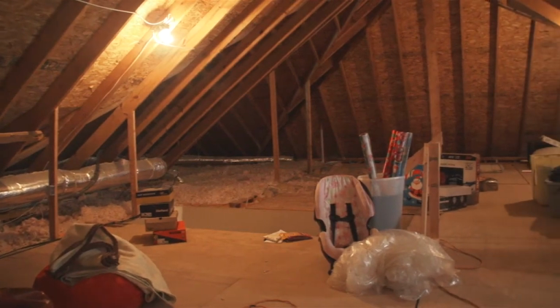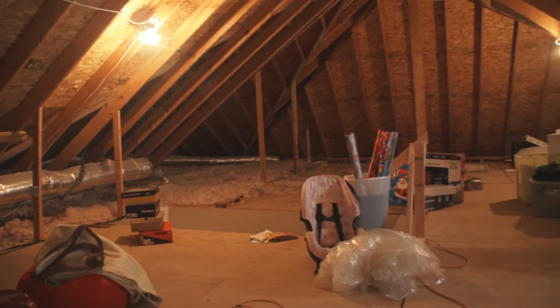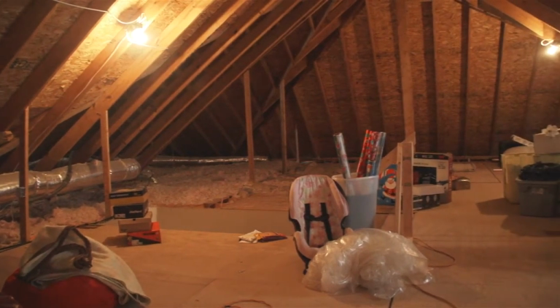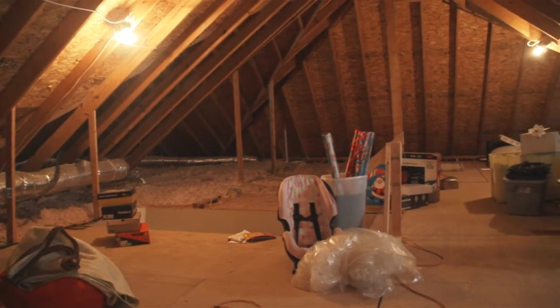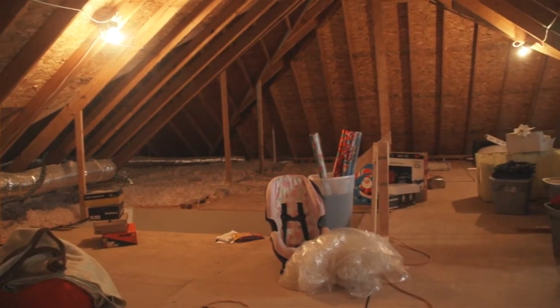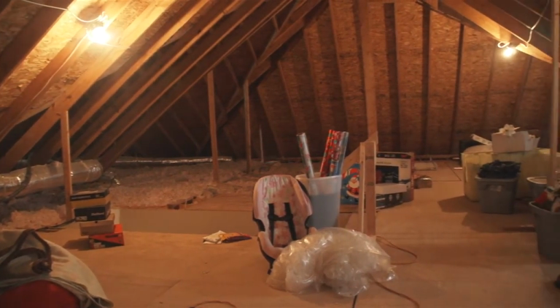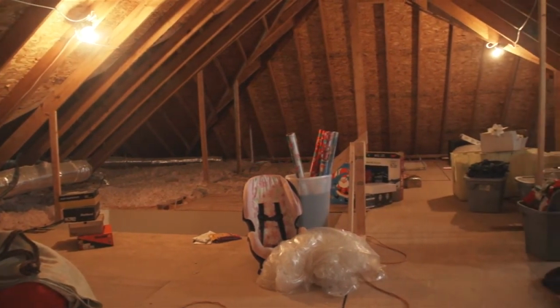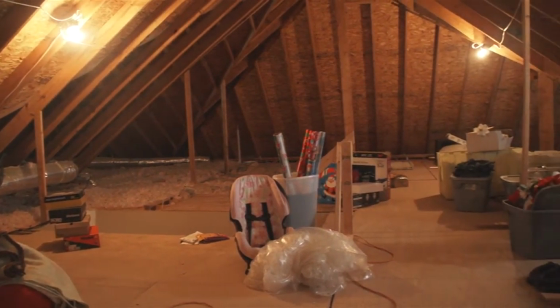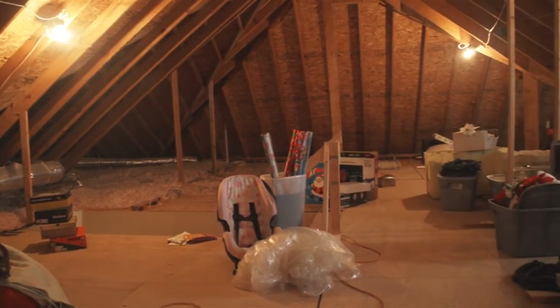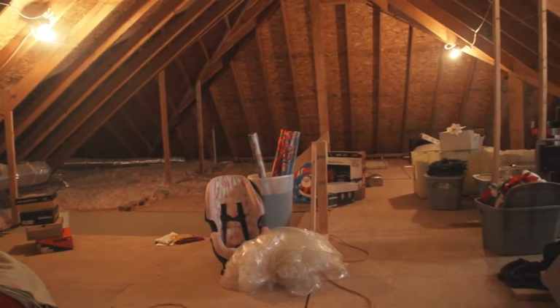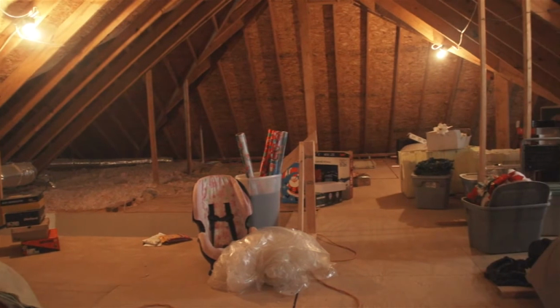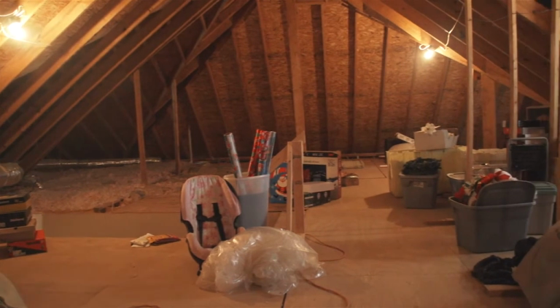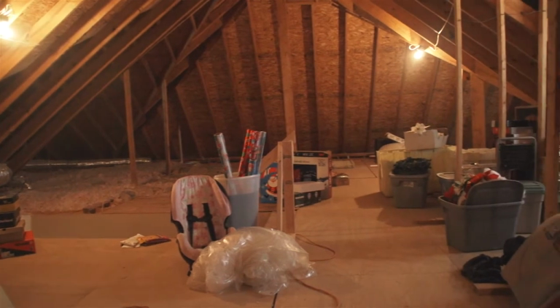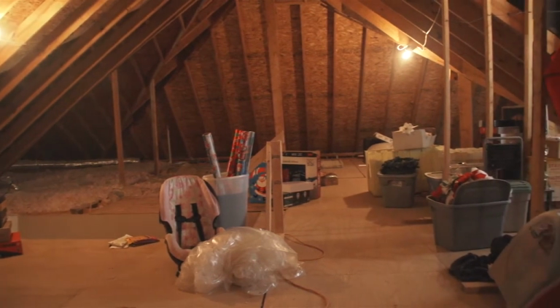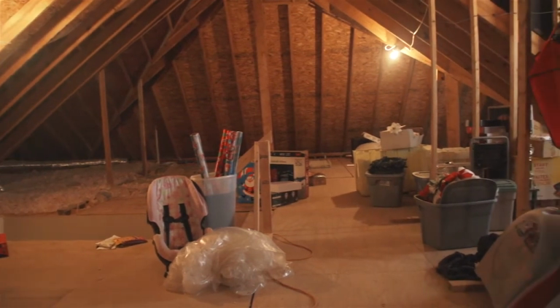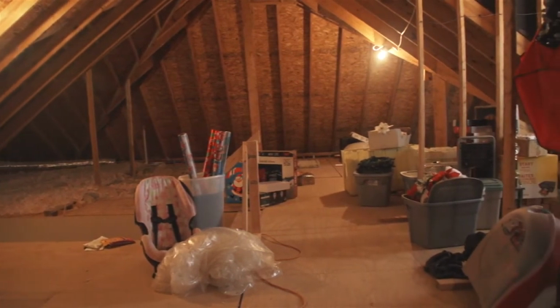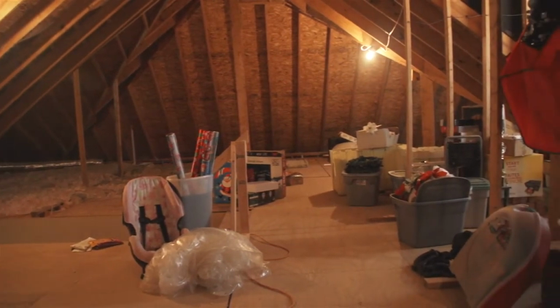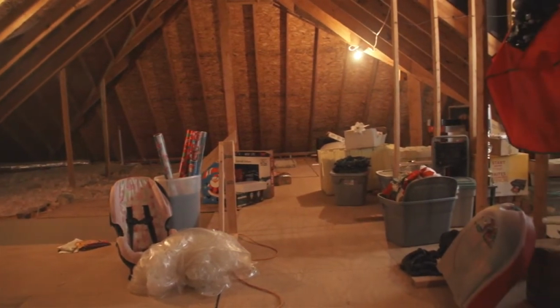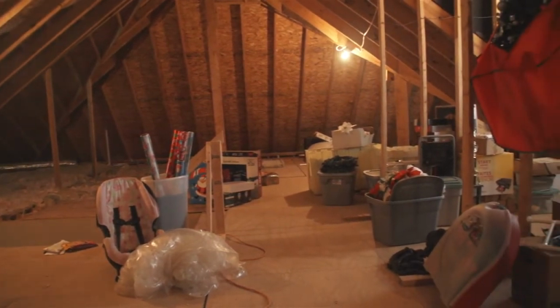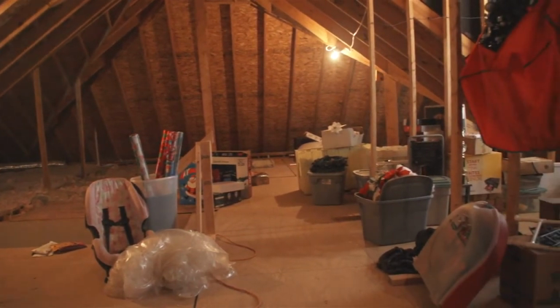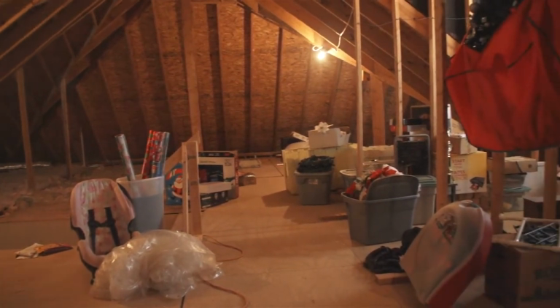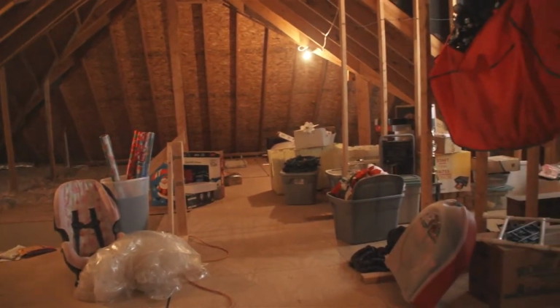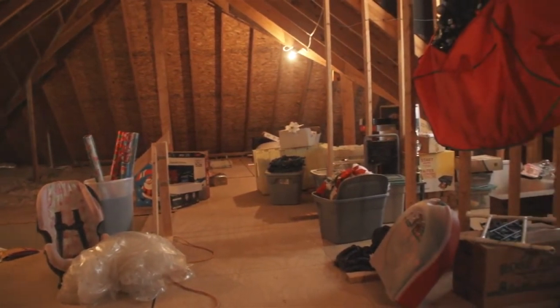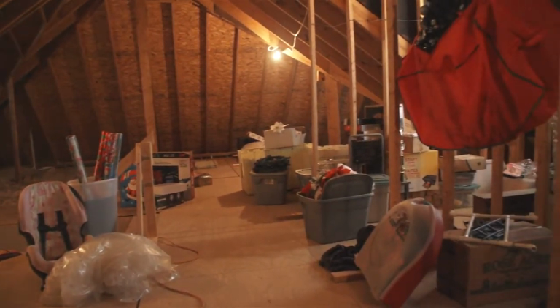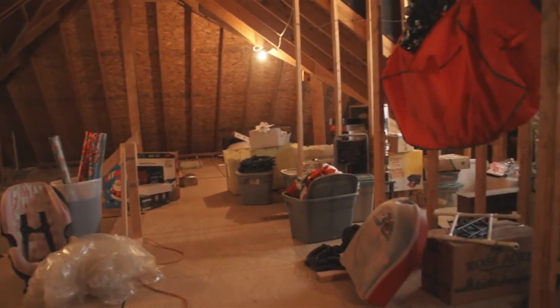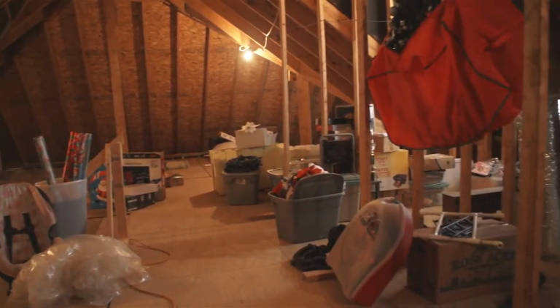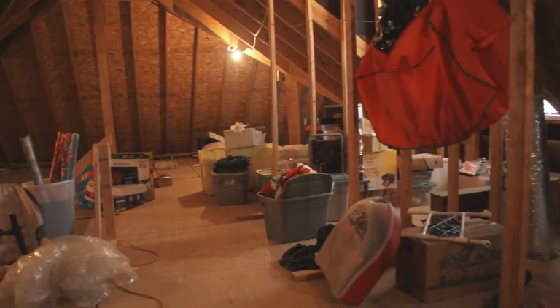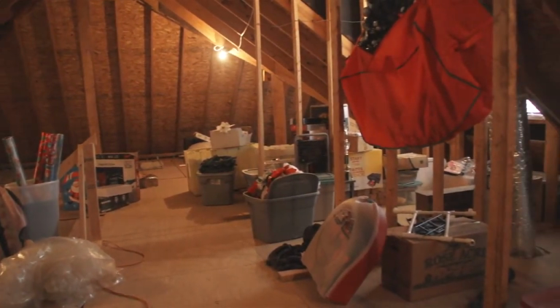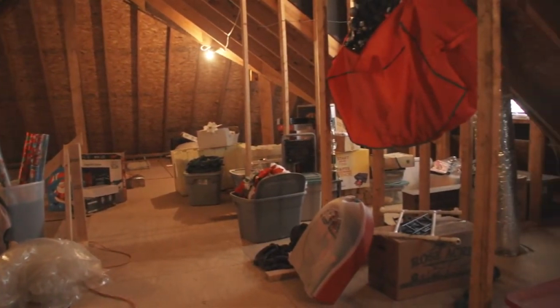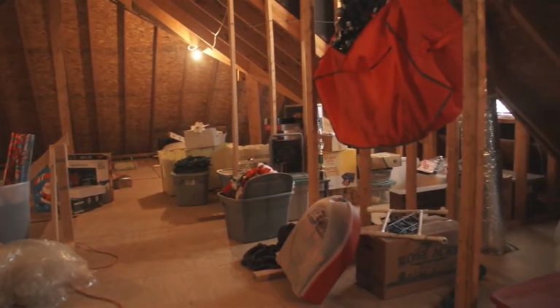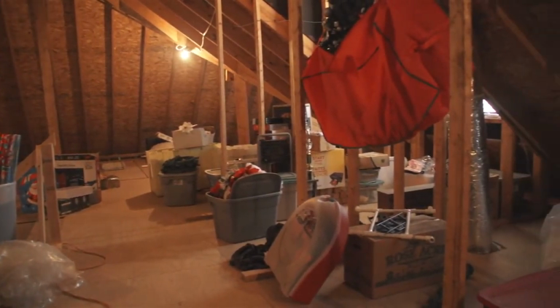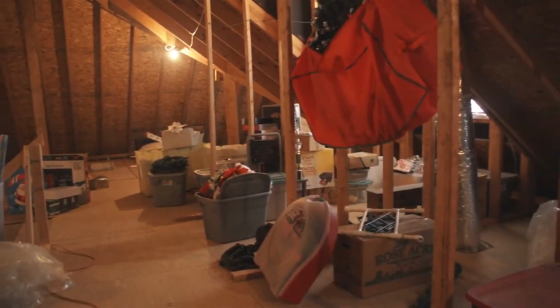Upstairs is a completely floored attic with over 1,000 square feet being added onto the house.